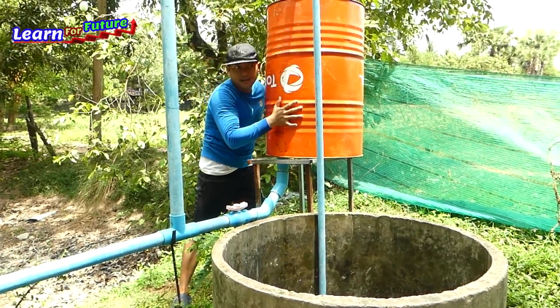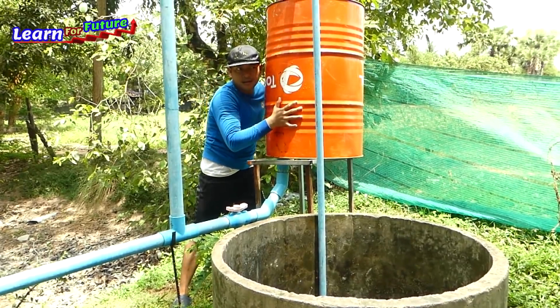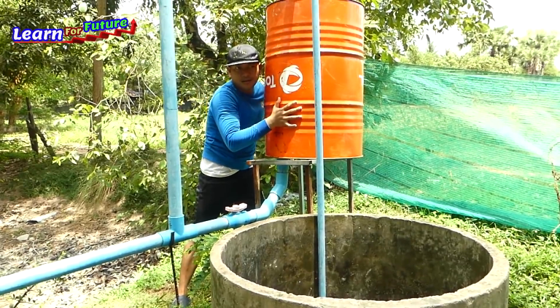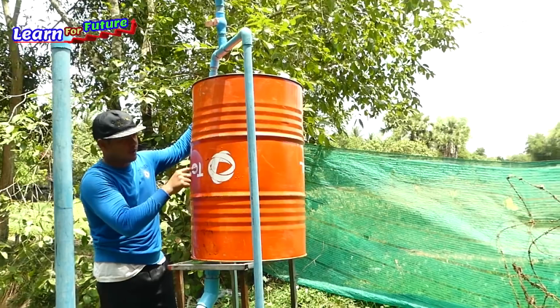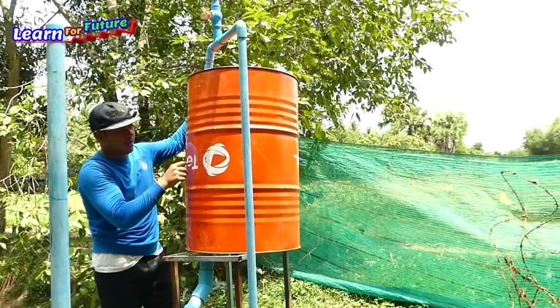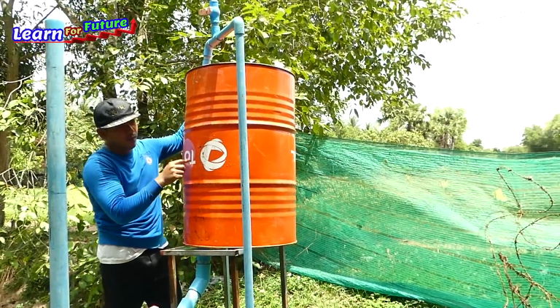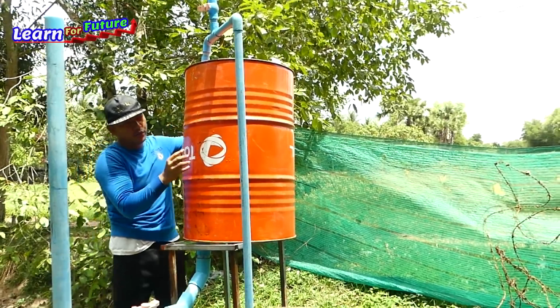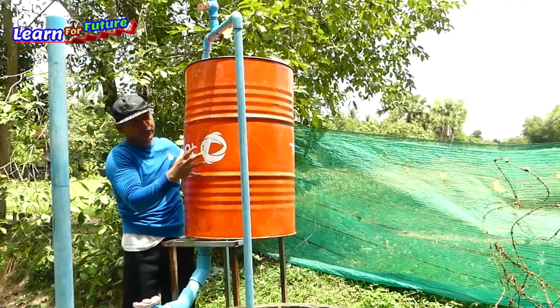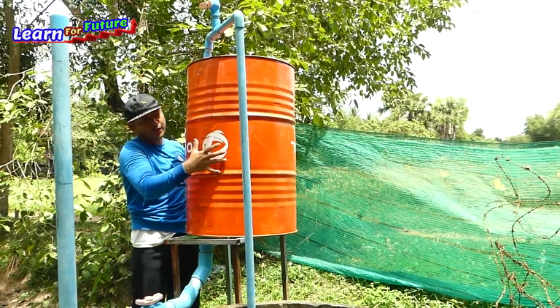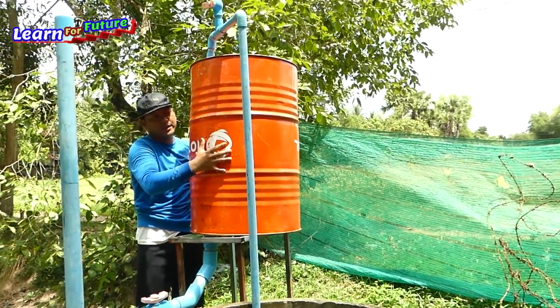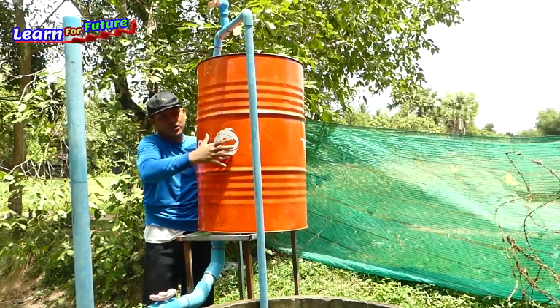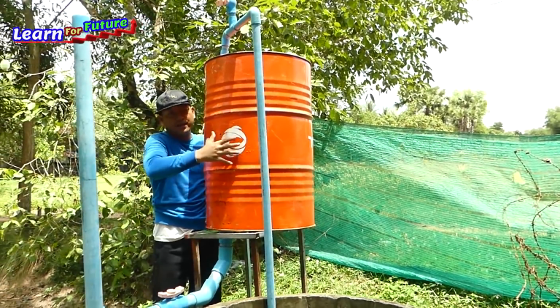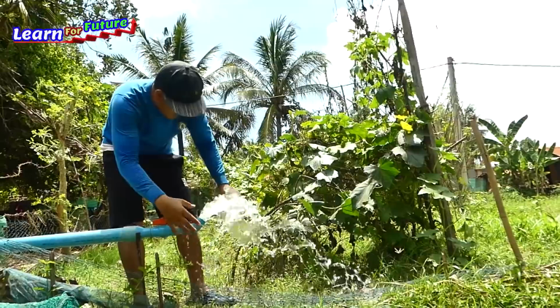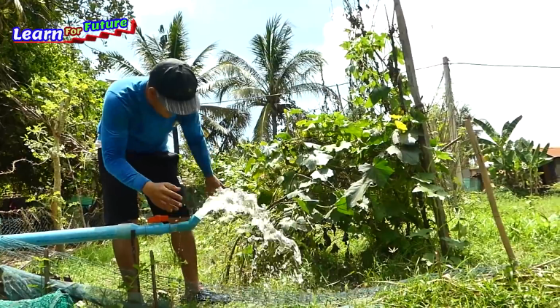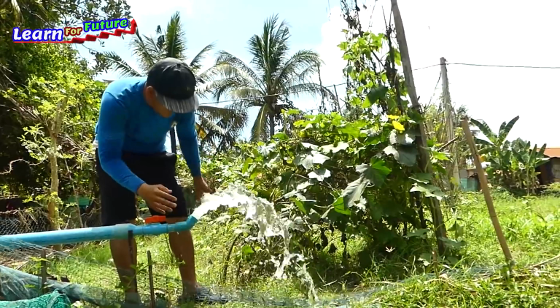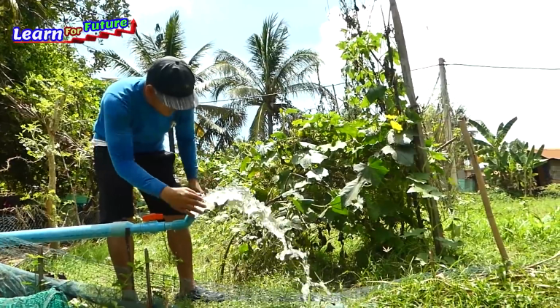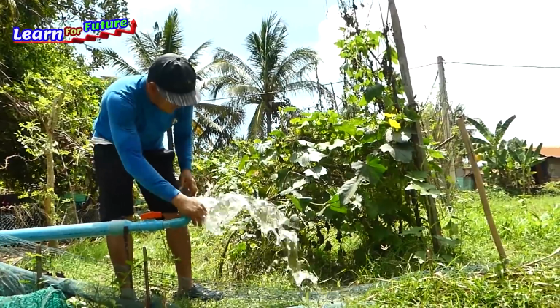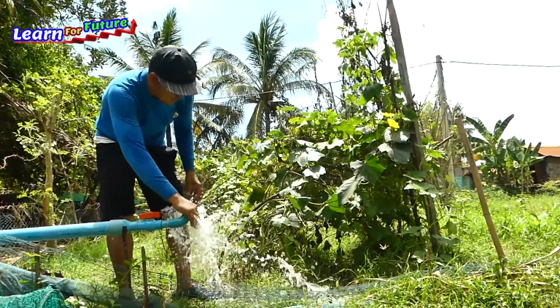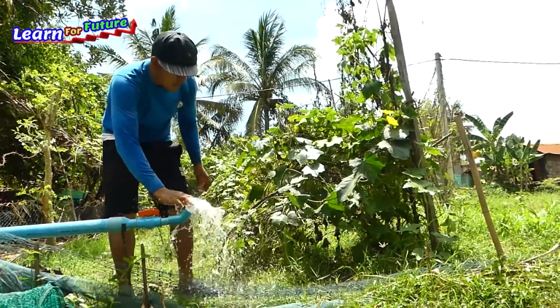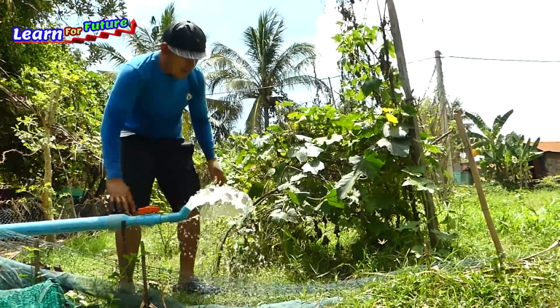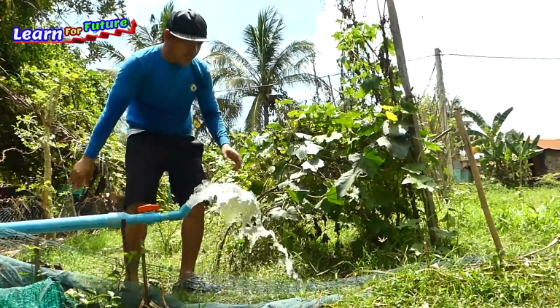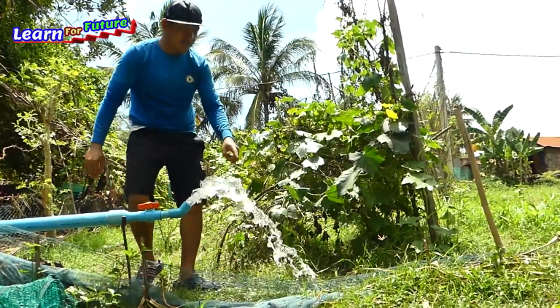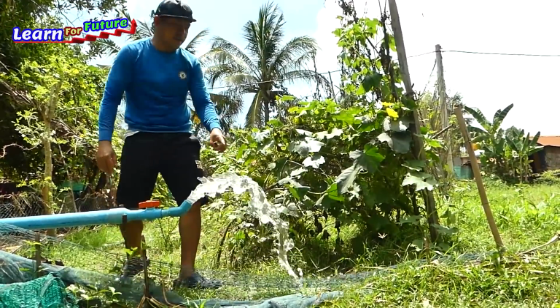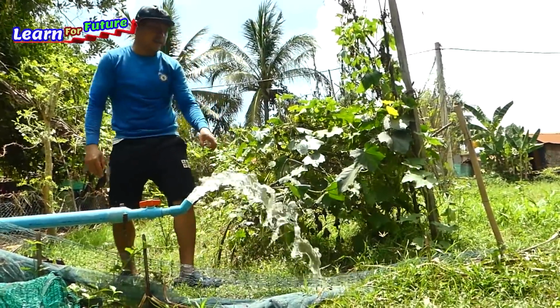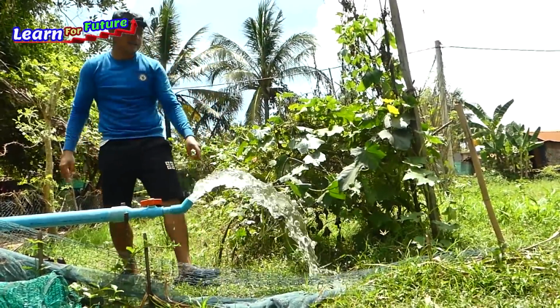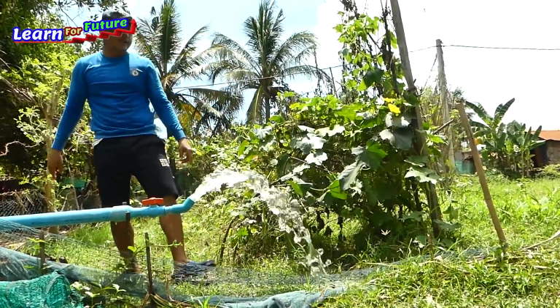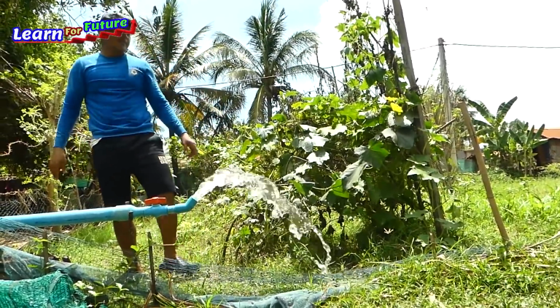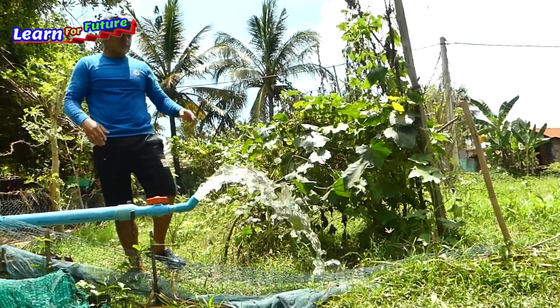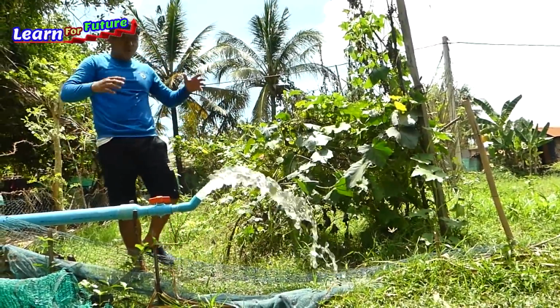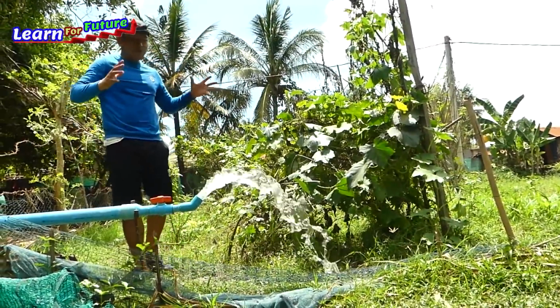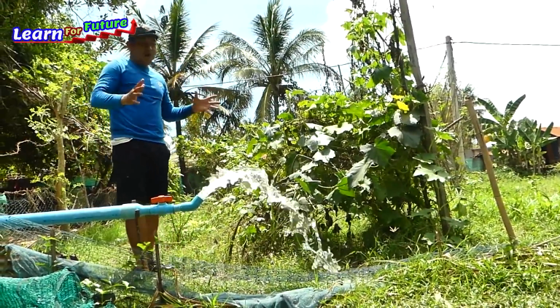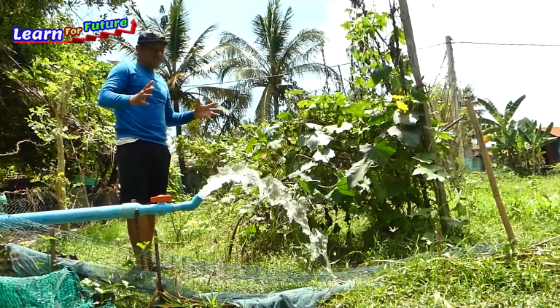It almost deformed this drum. So the water I will keep here 24 hours.